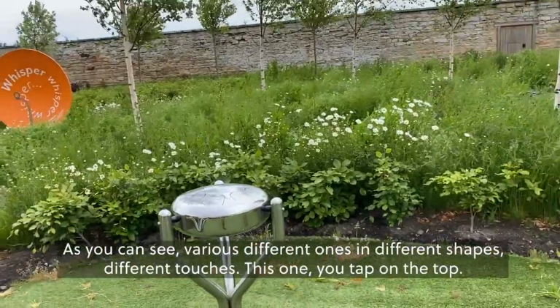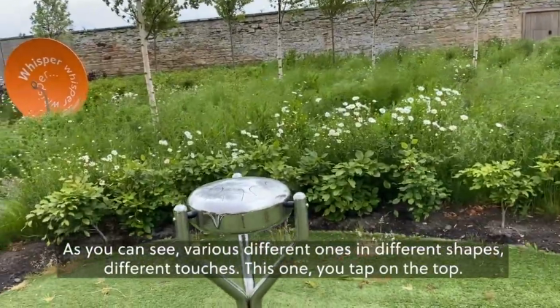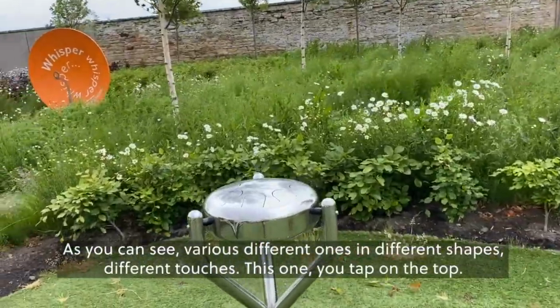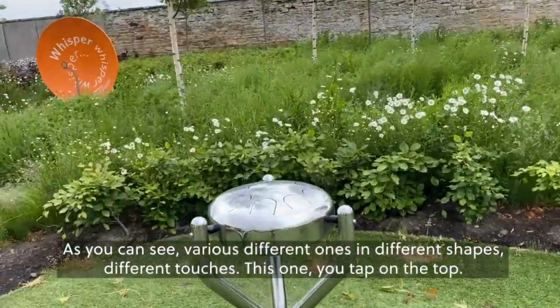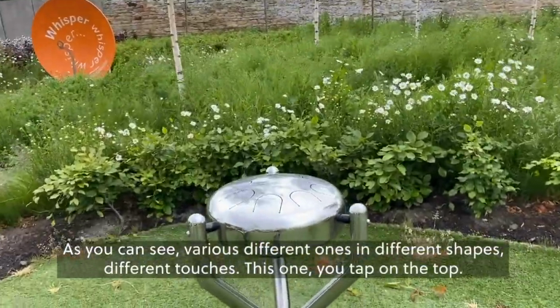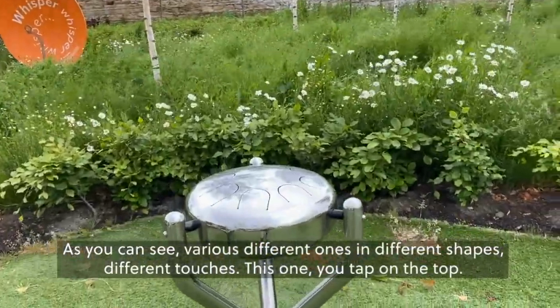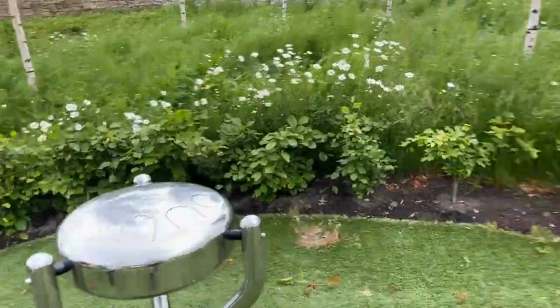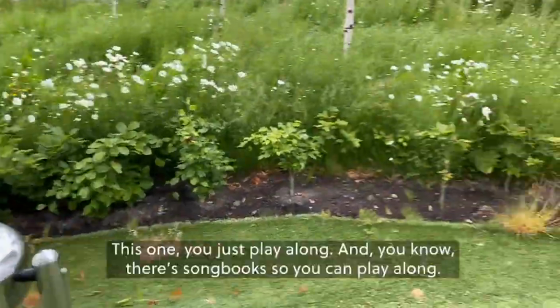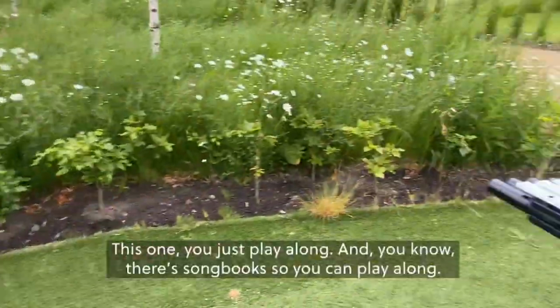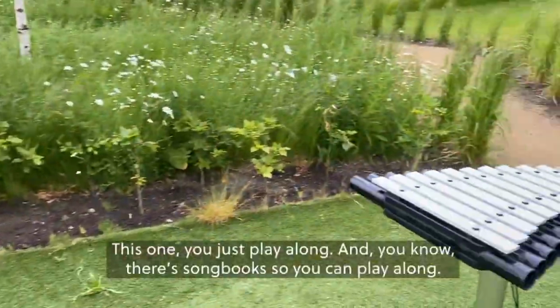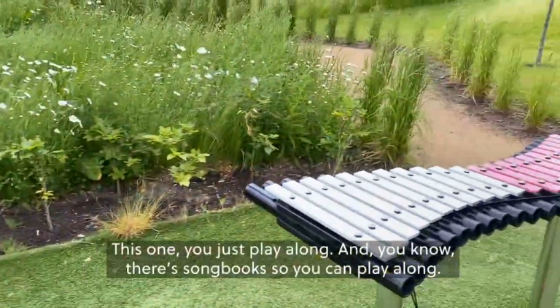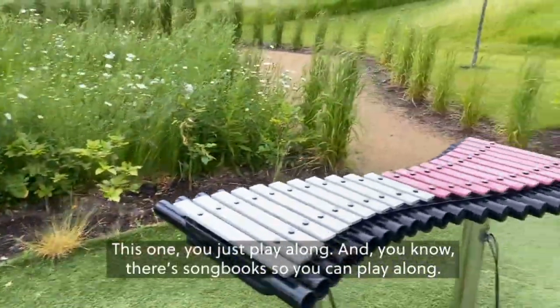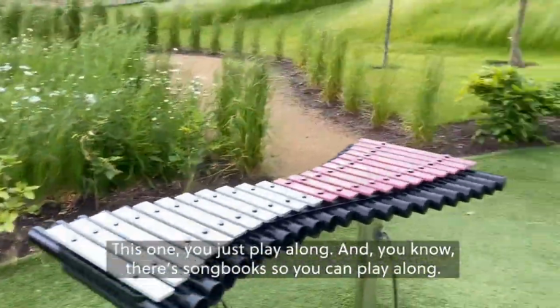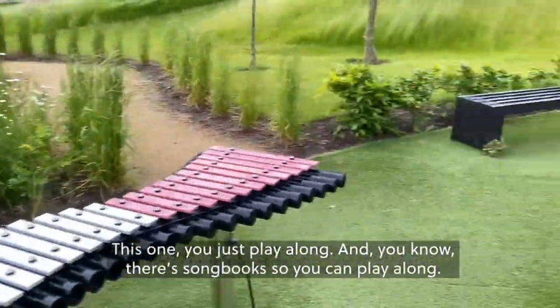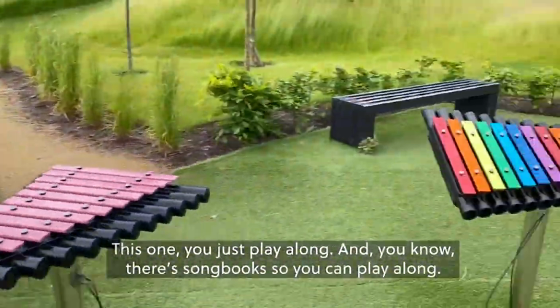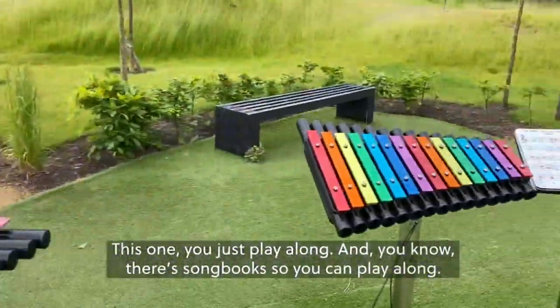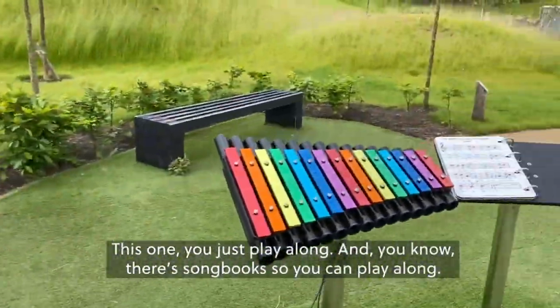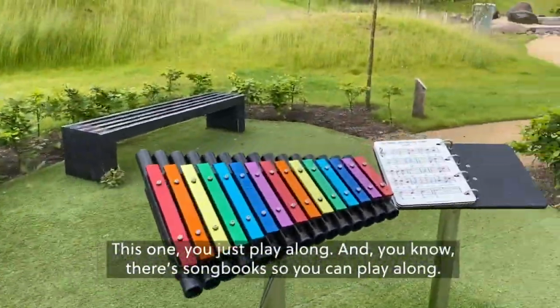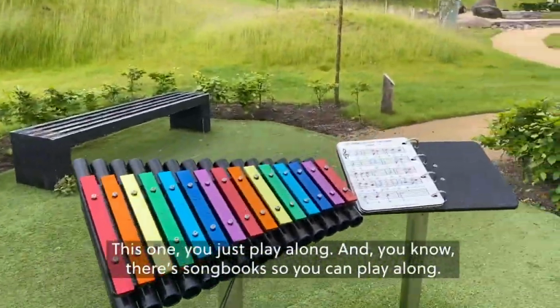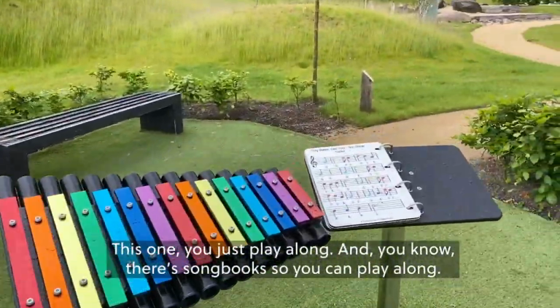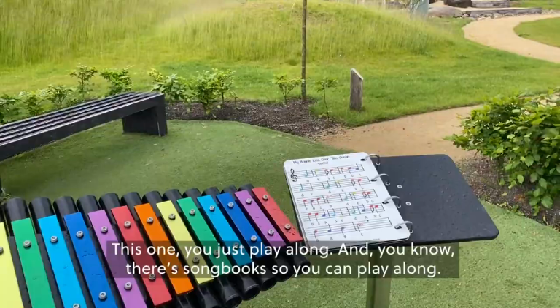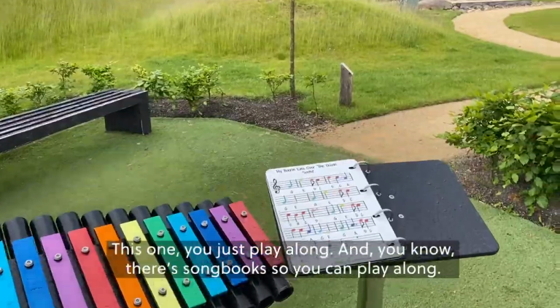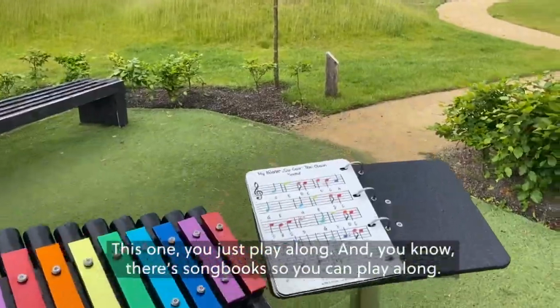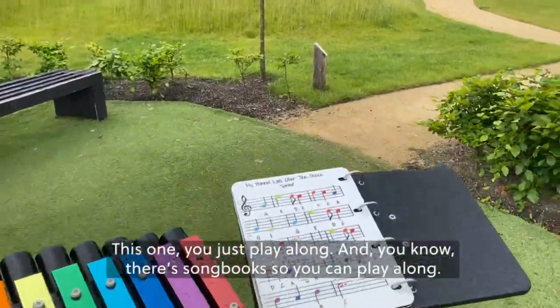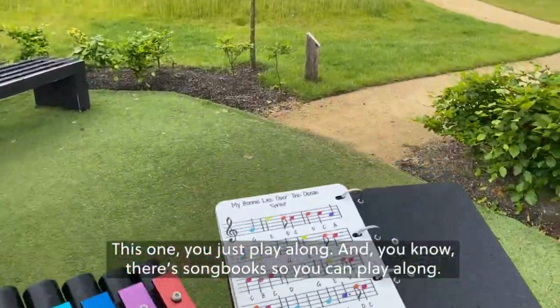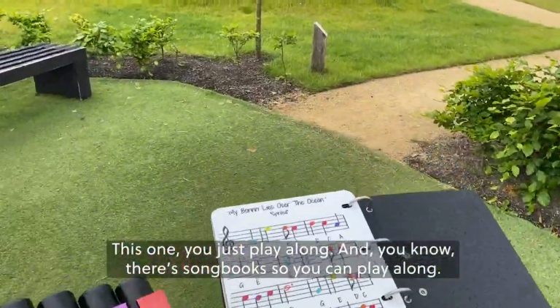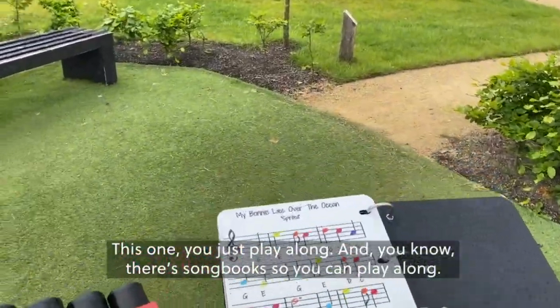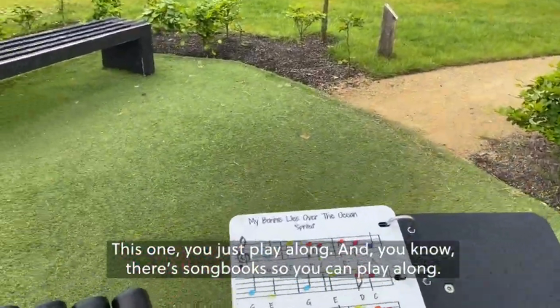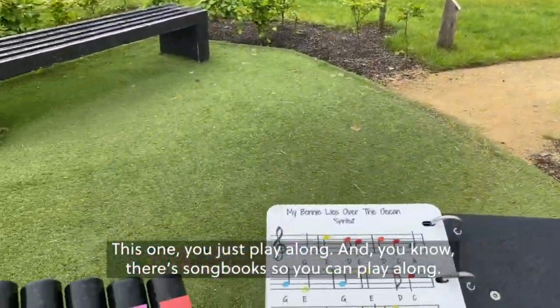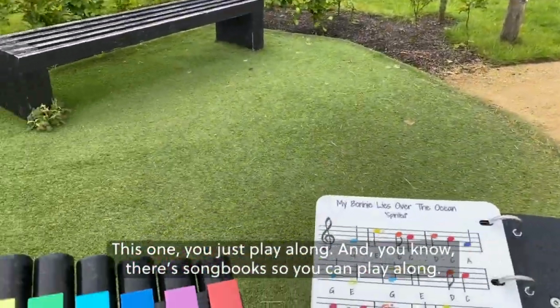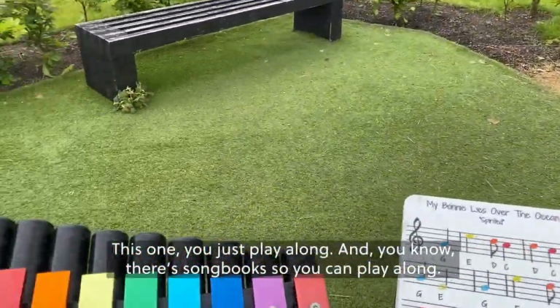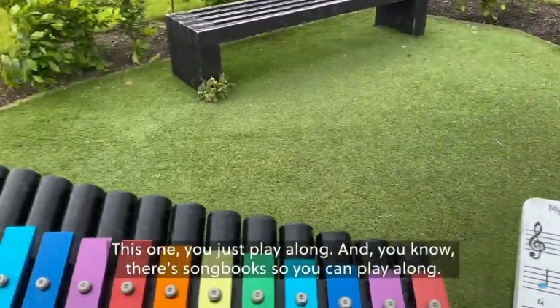This one you tap on the top and this one you just play along. There are song books so you can play along.